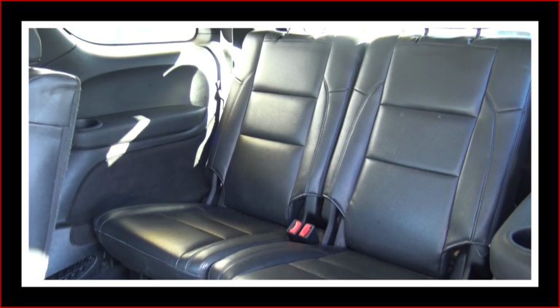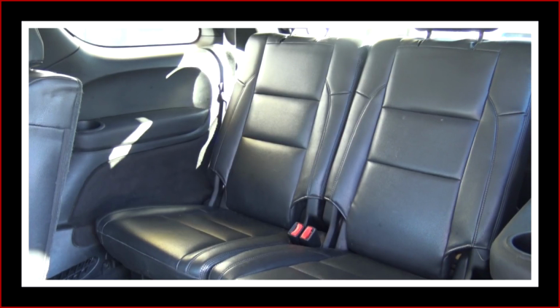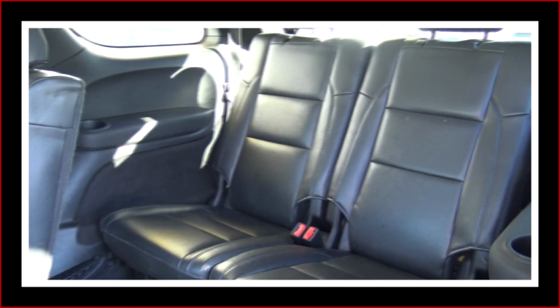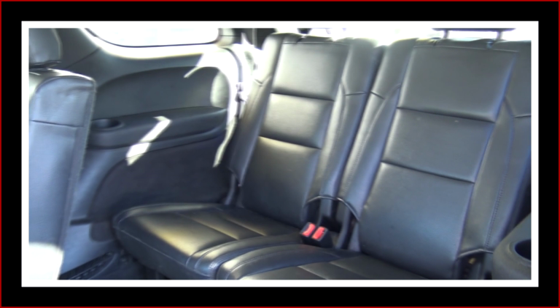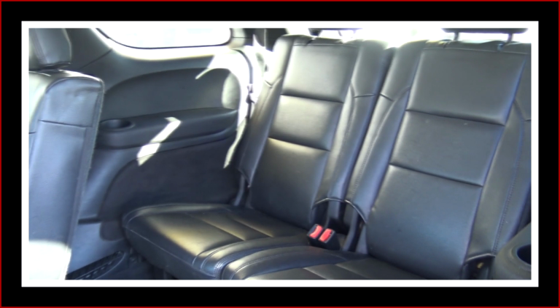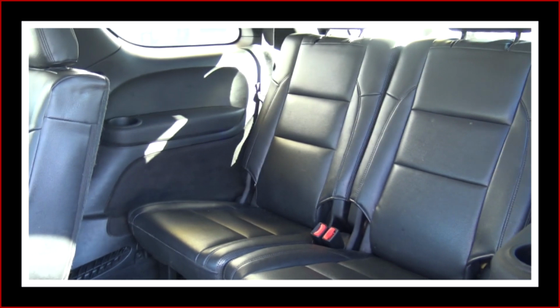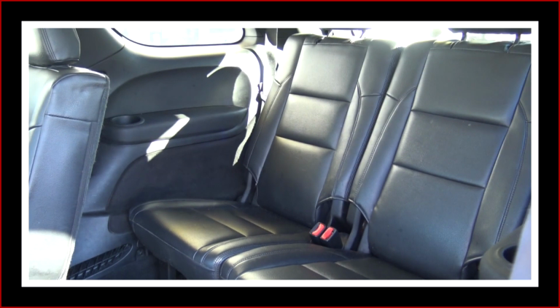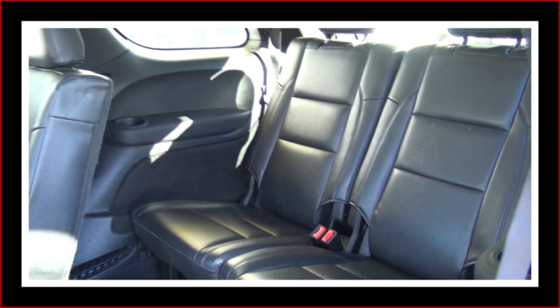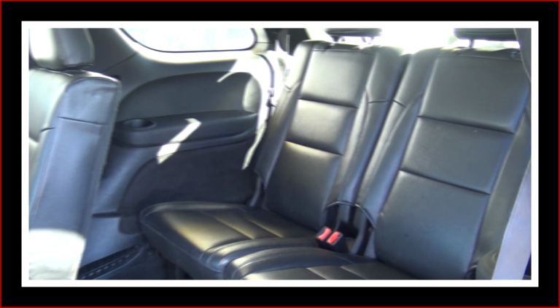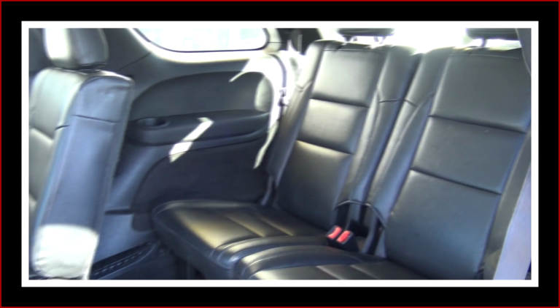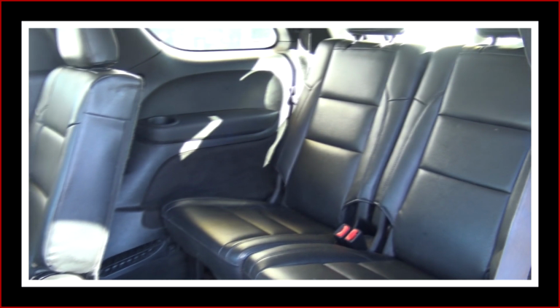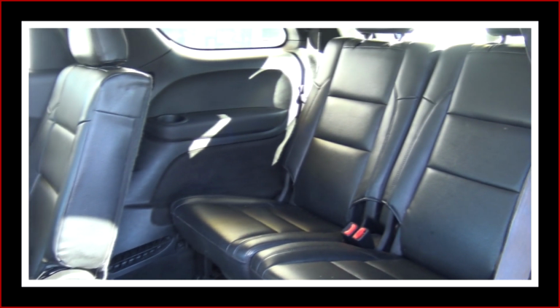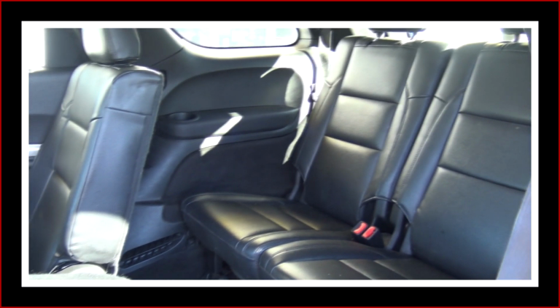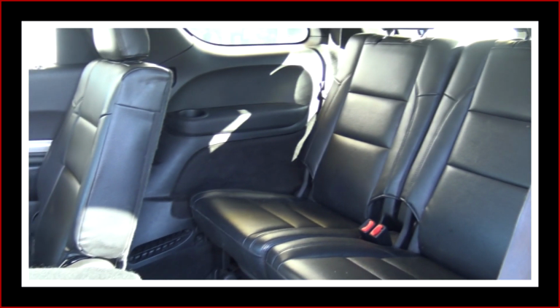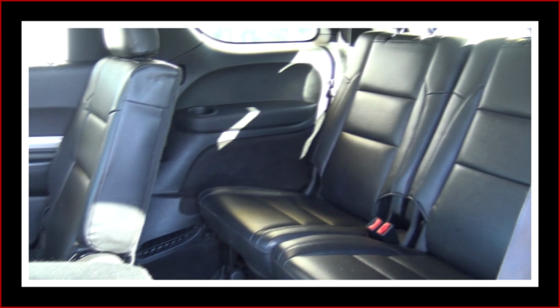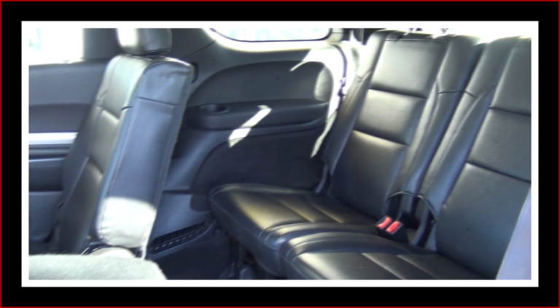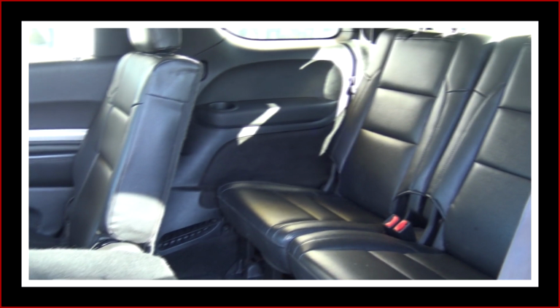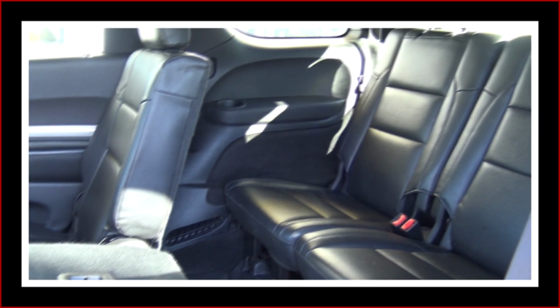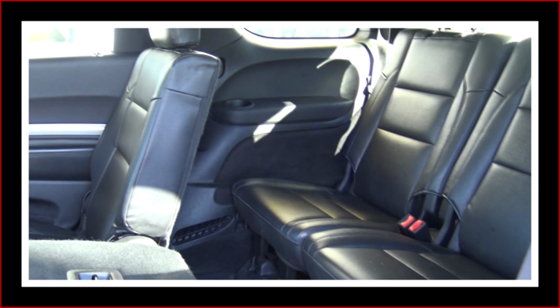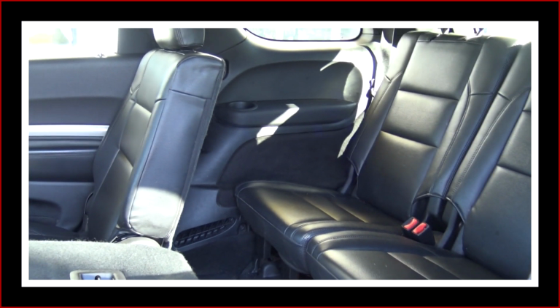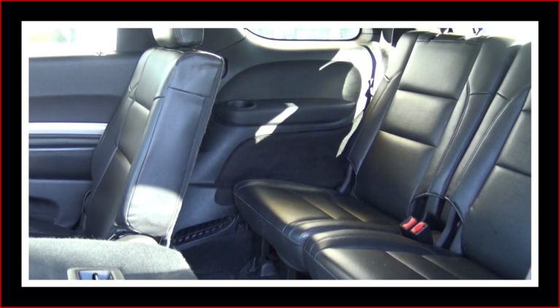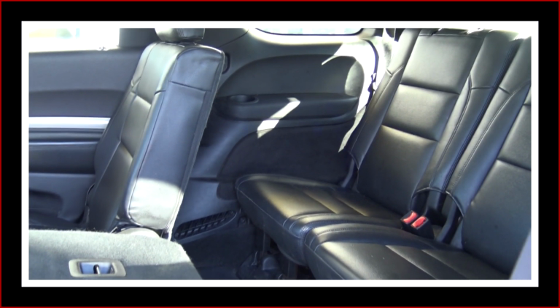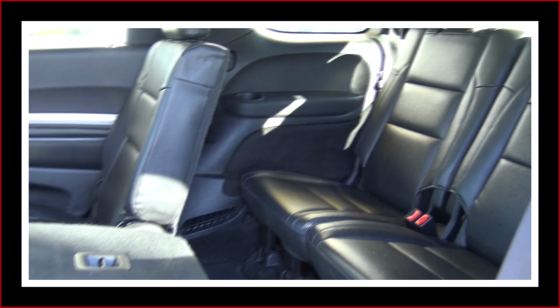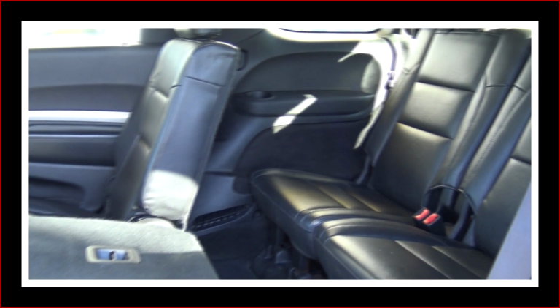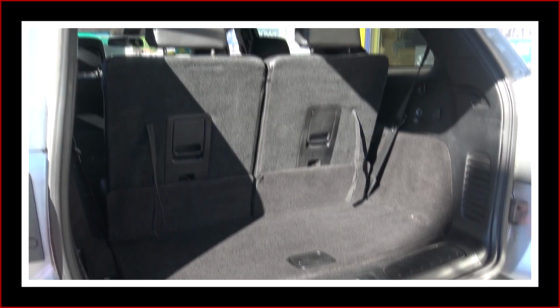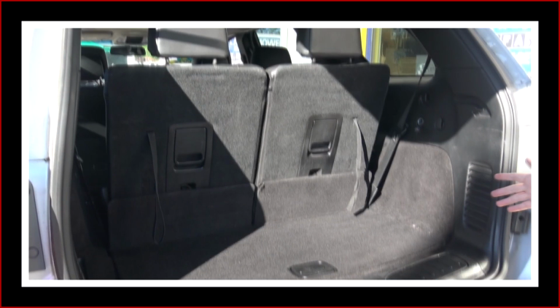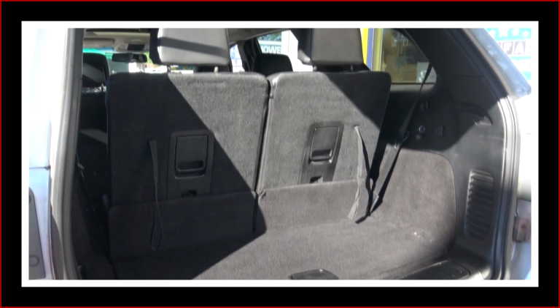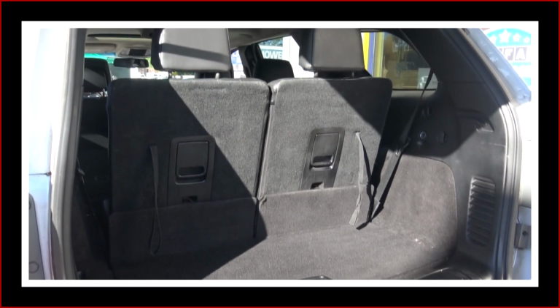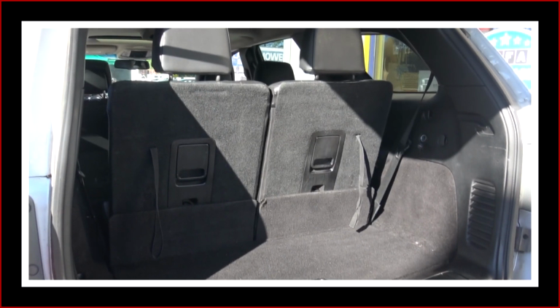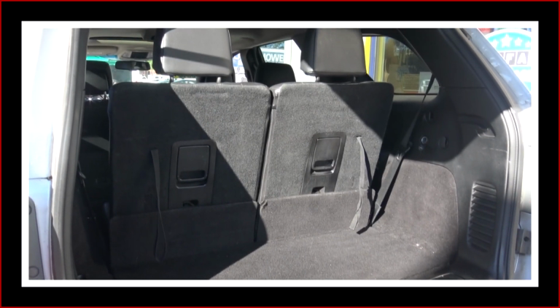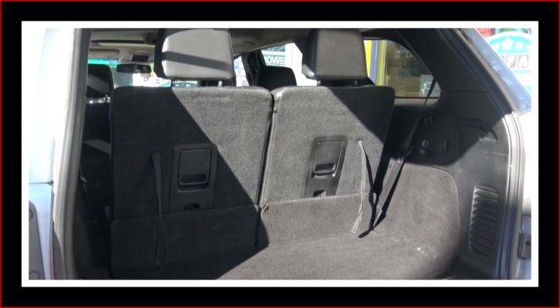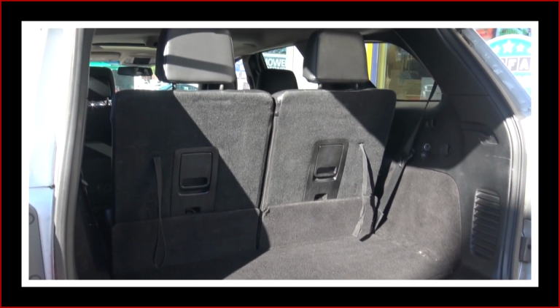You've got easy access to the third row and as you can see the third row is in excellent shape as well. There's tons of room in the back for storage.